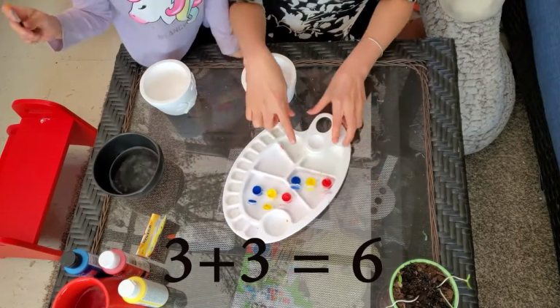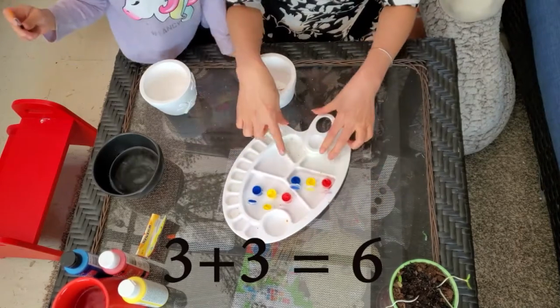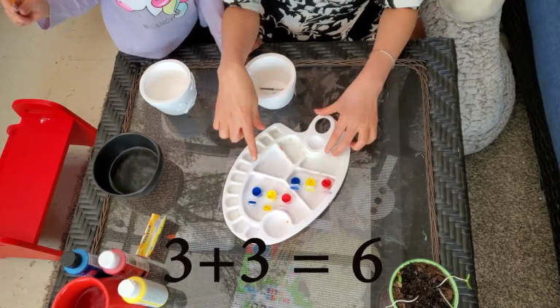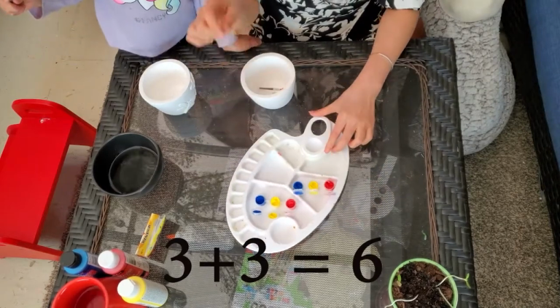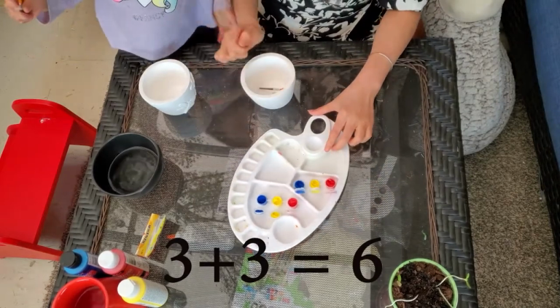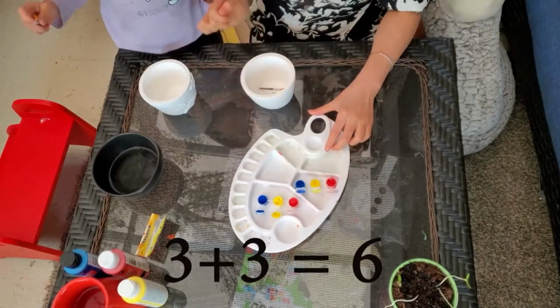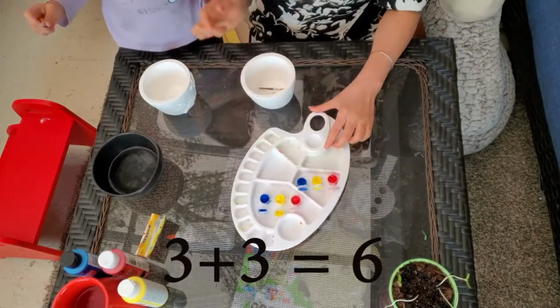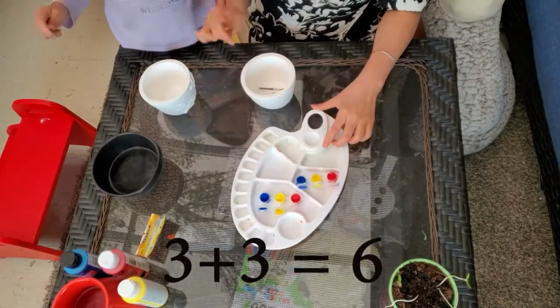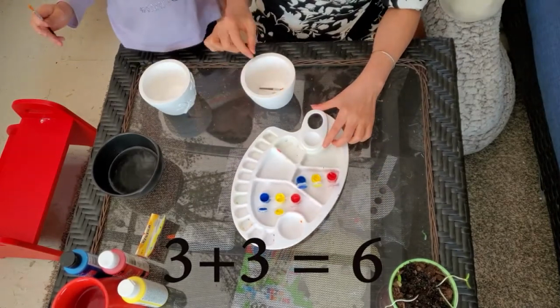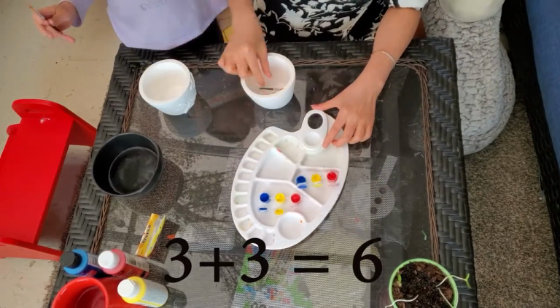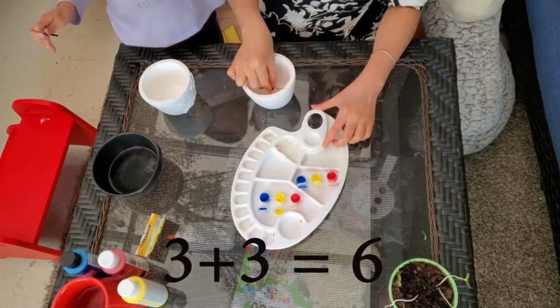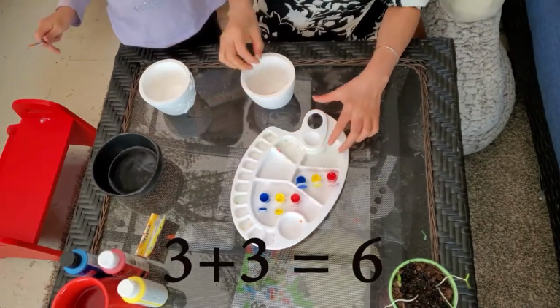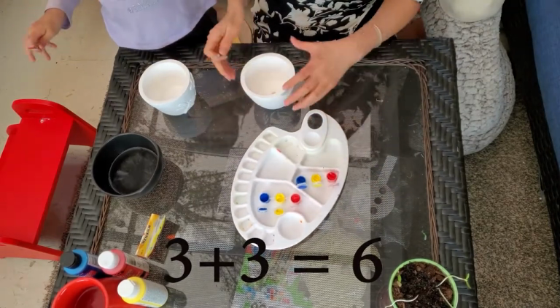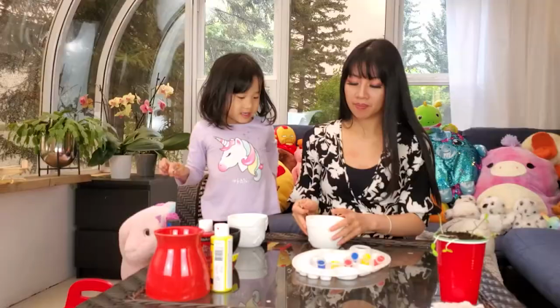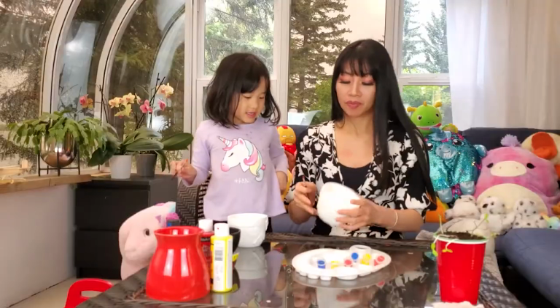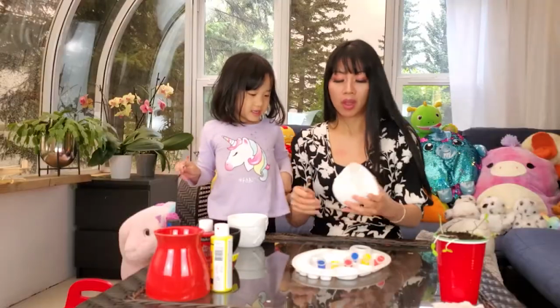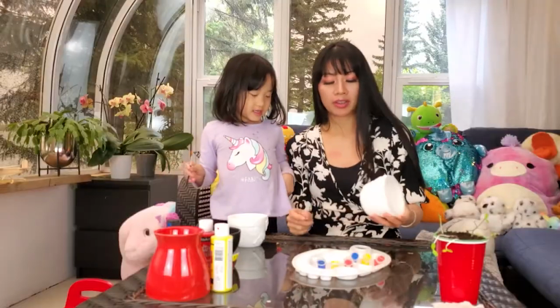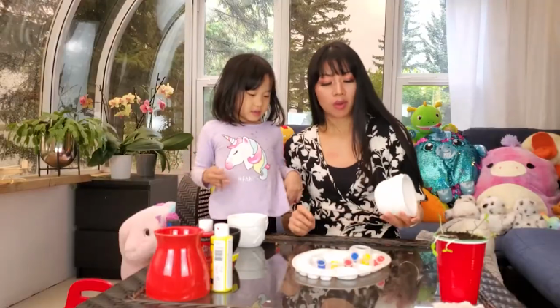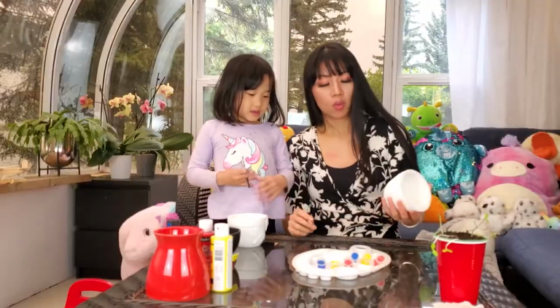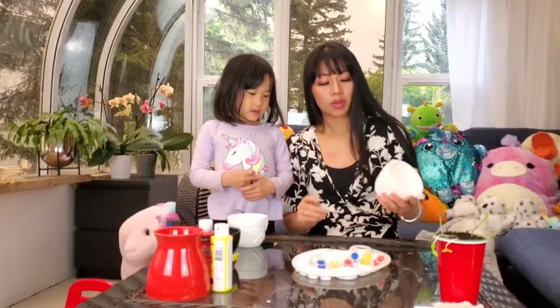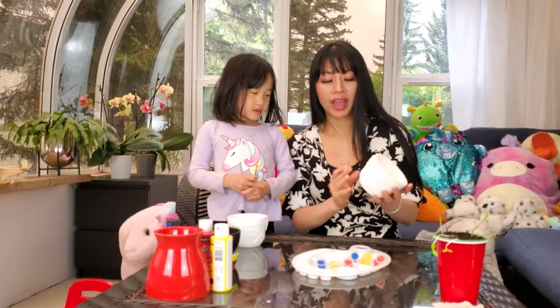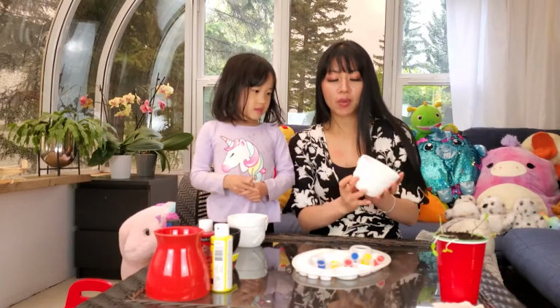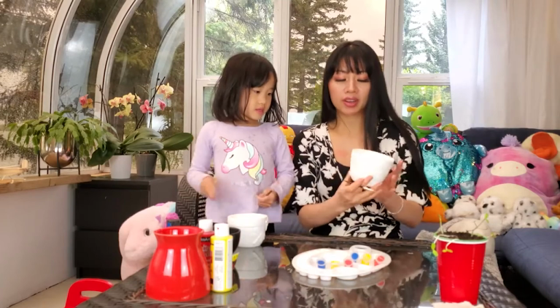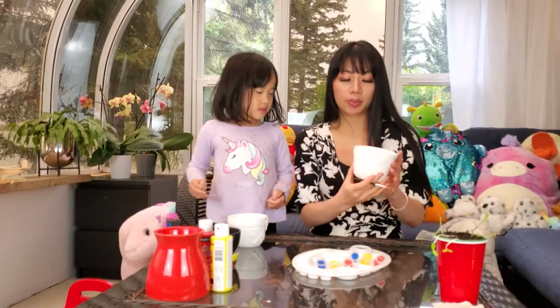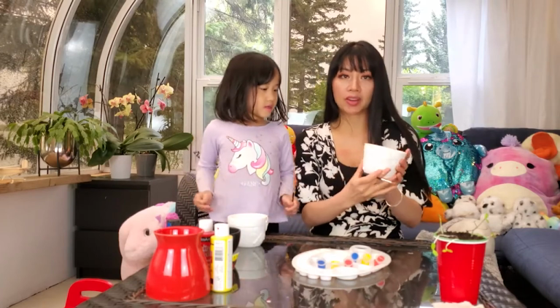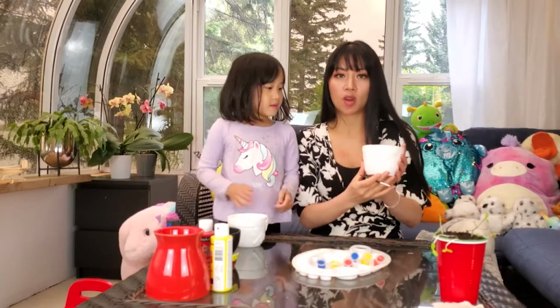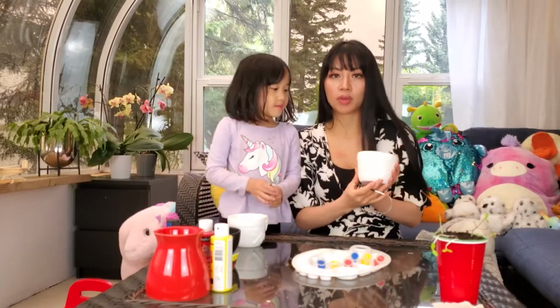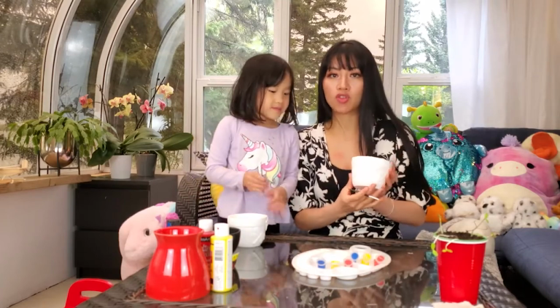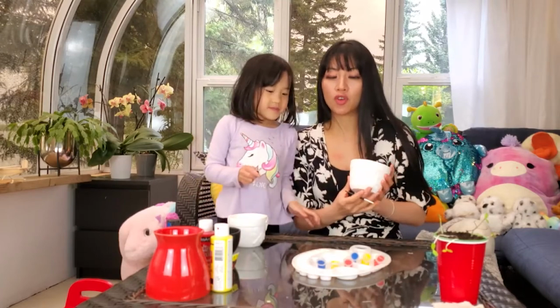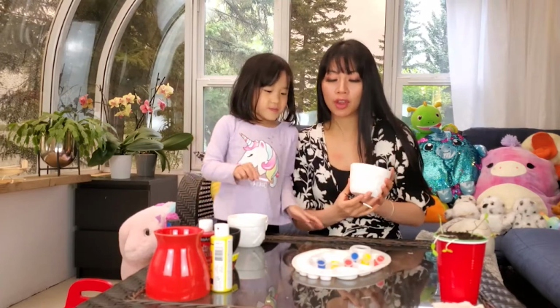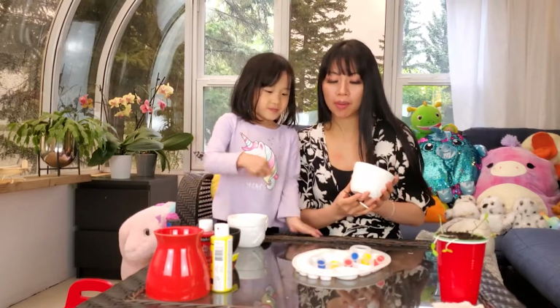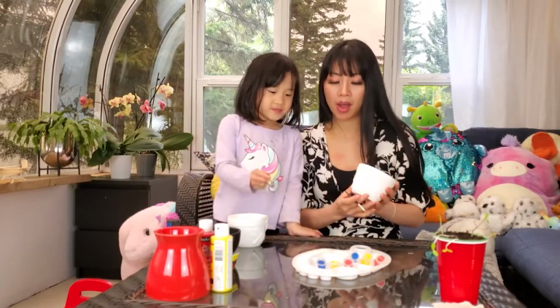Three plus three equals six. Now we're gonna paint our beautiful flower pot.